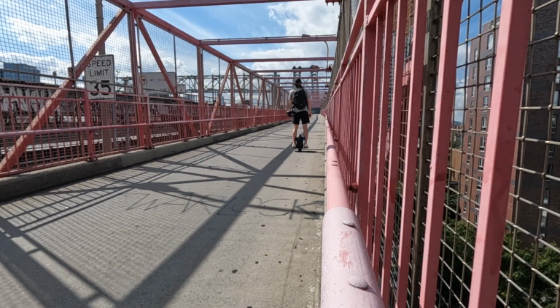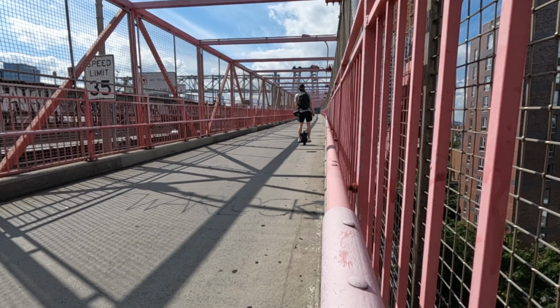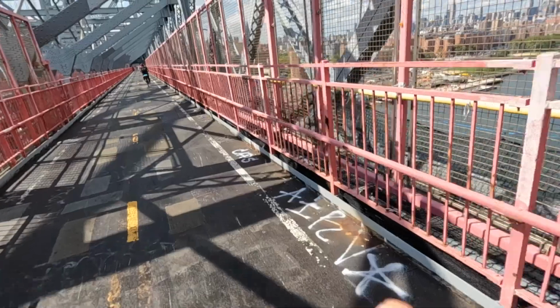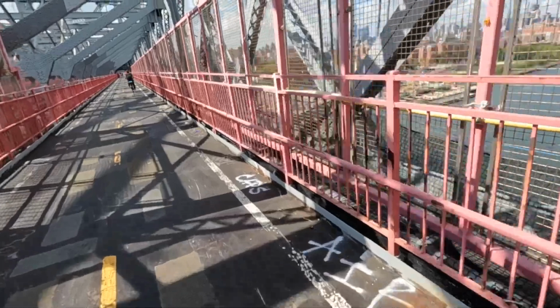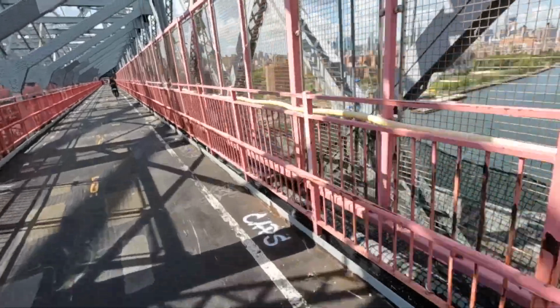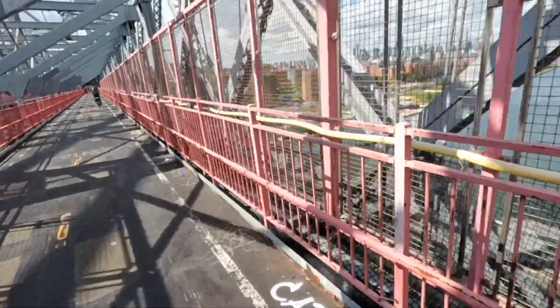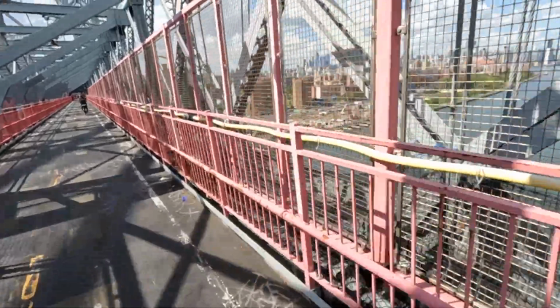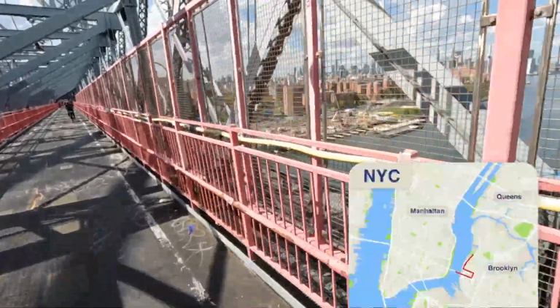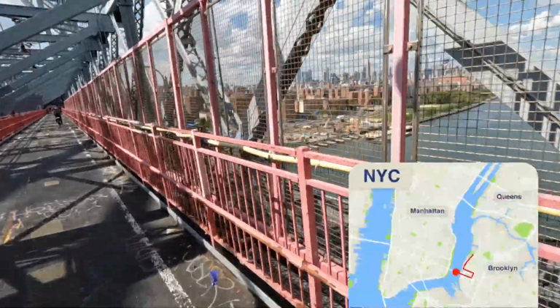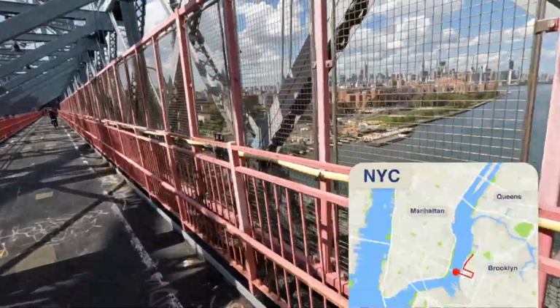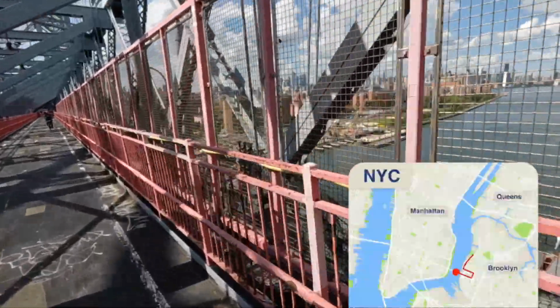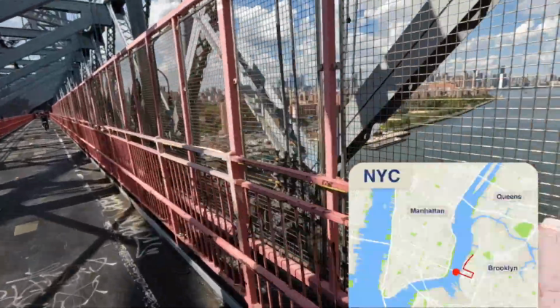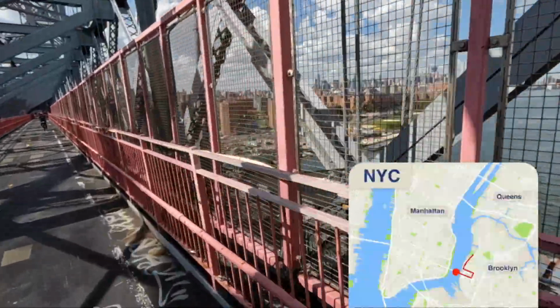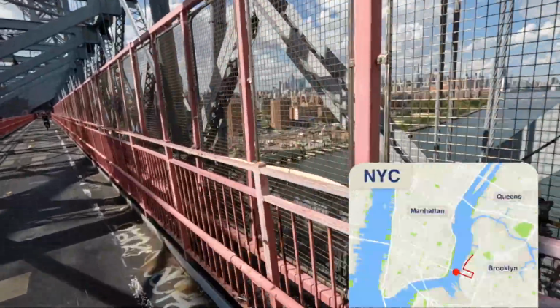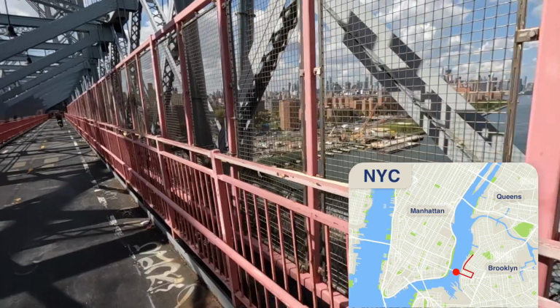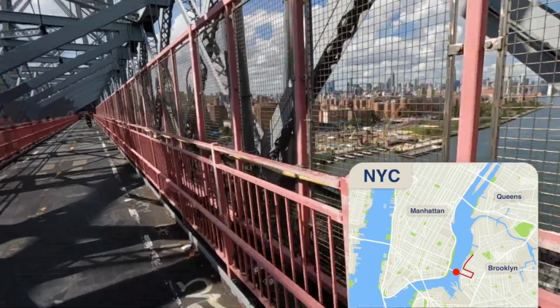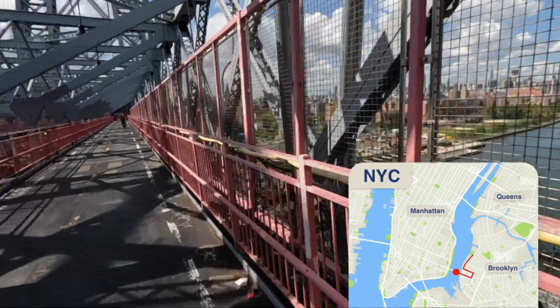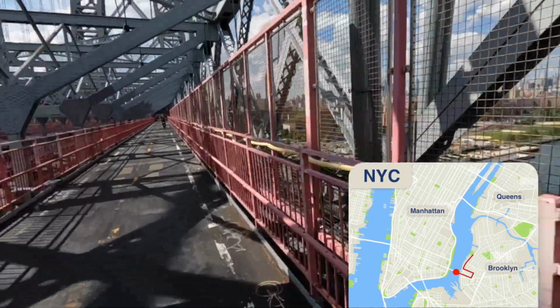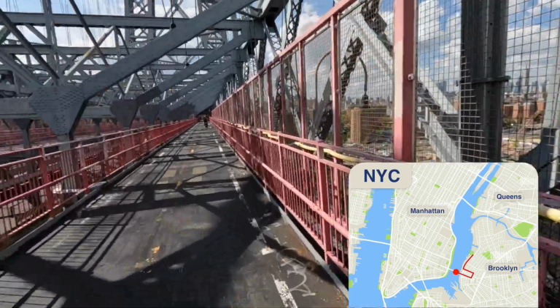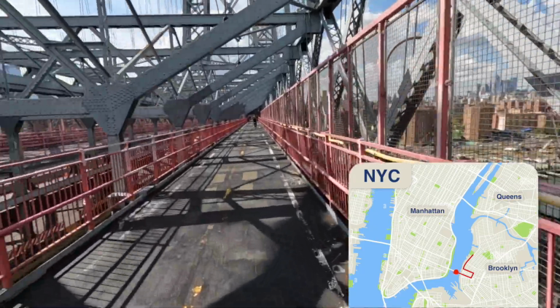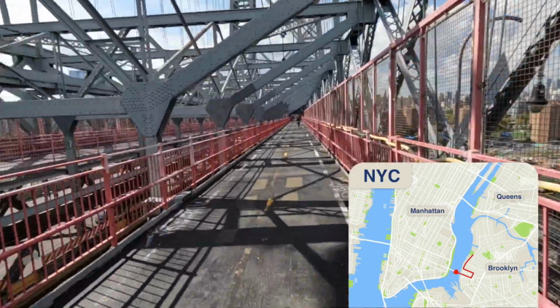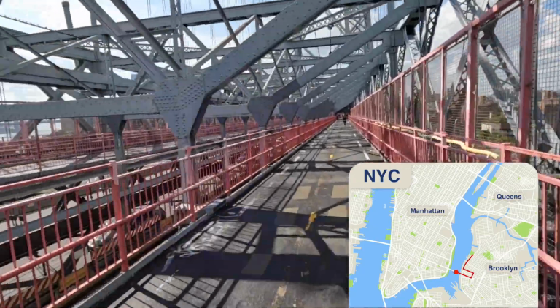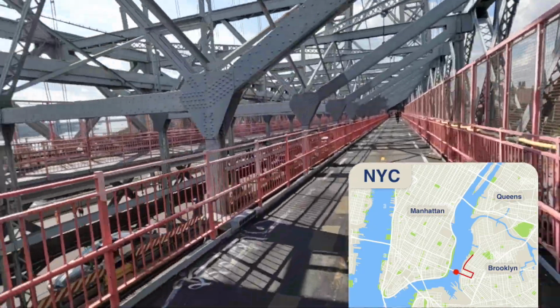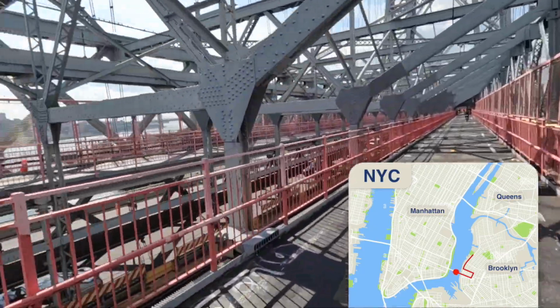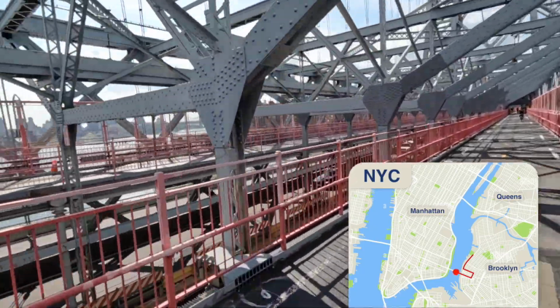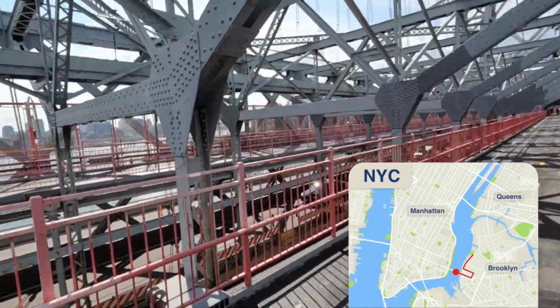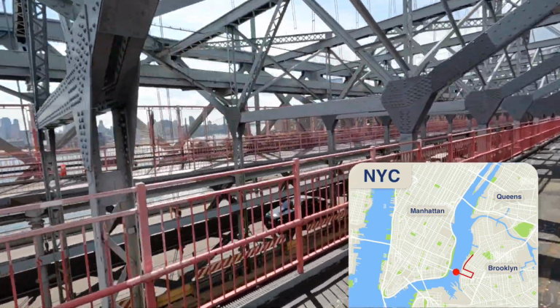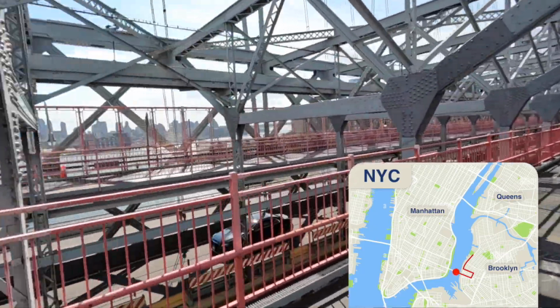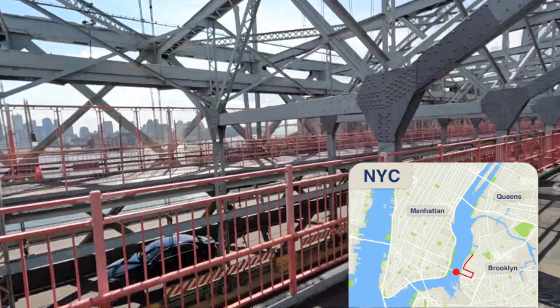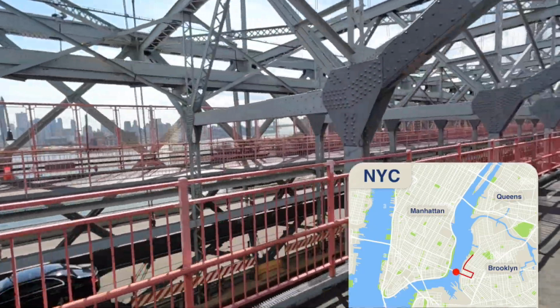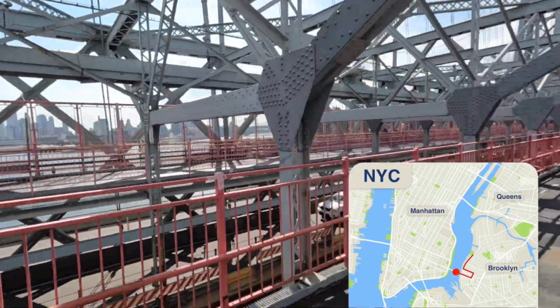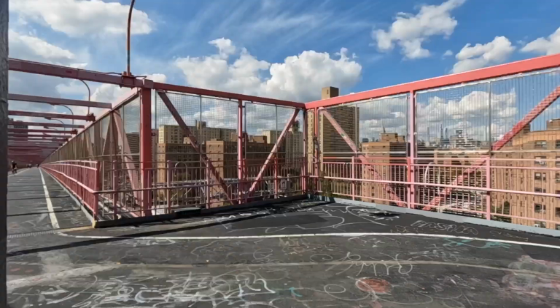Welcome to the Williamsburg Bridge — it connects Williamsburg, Brooklyn to Chinatown and the Lower East Side.